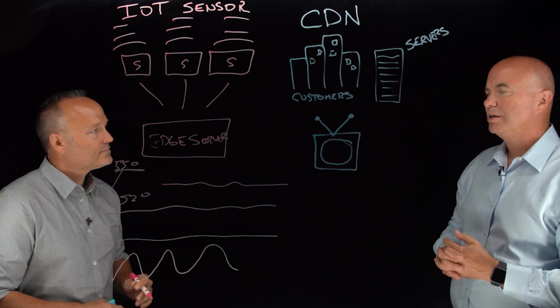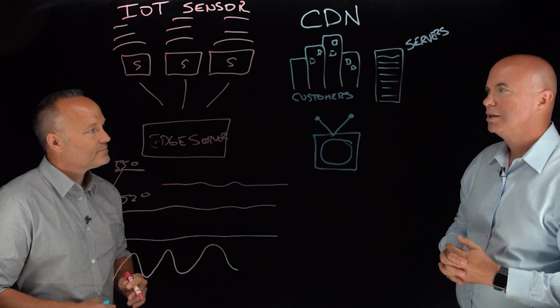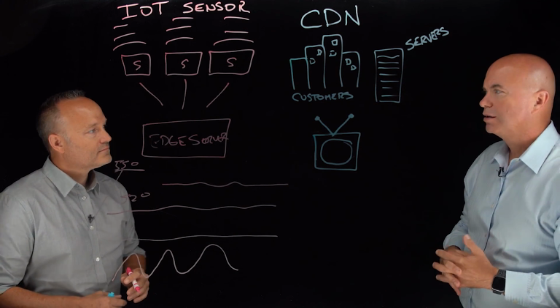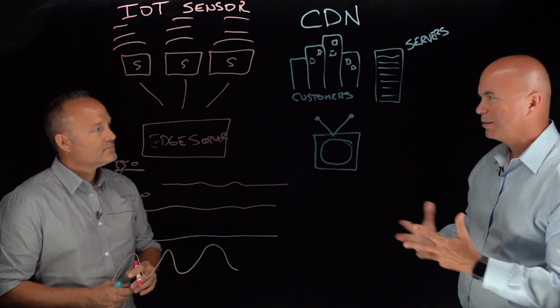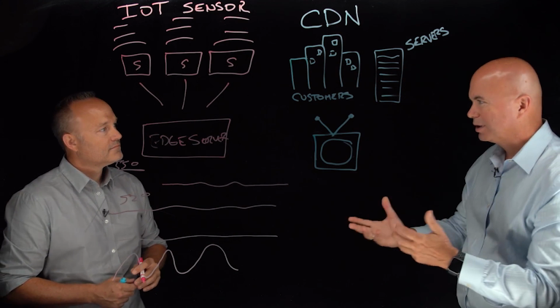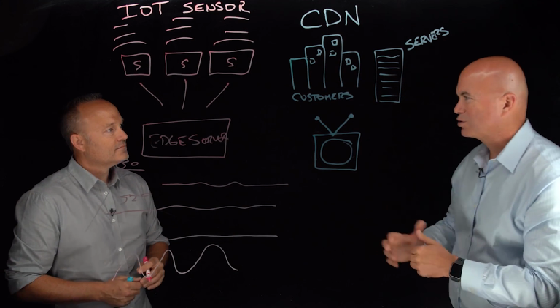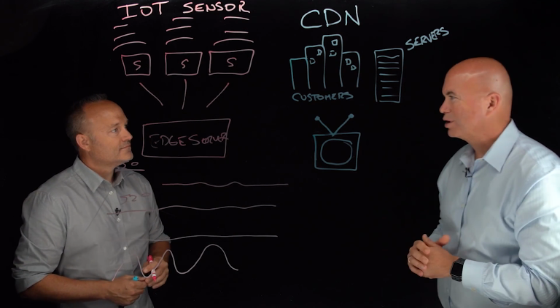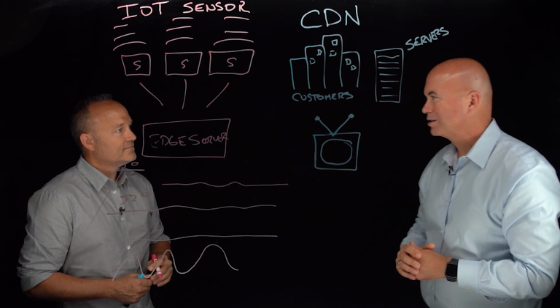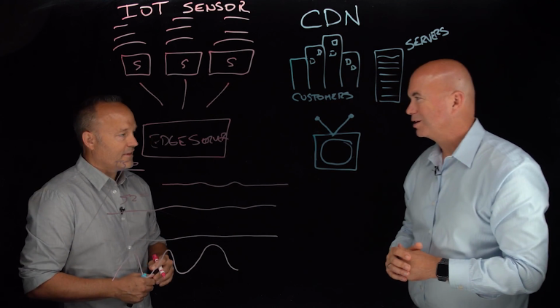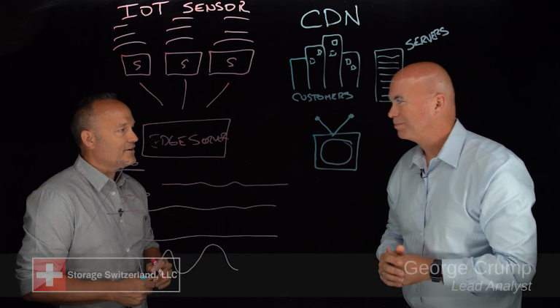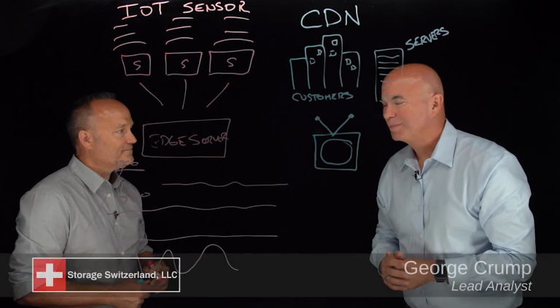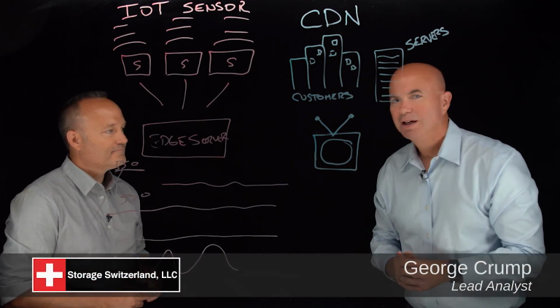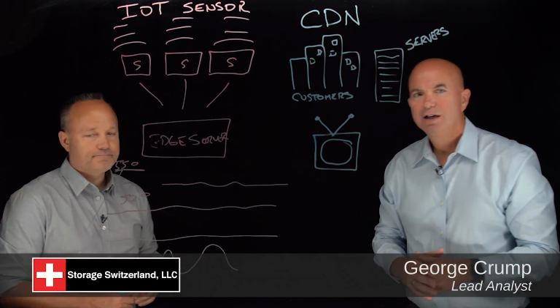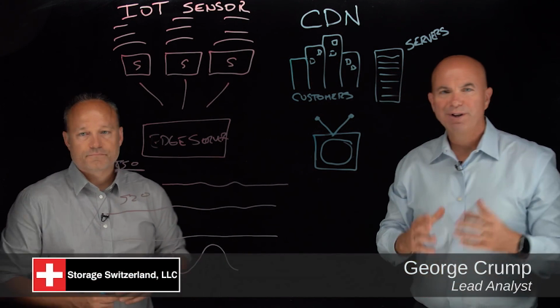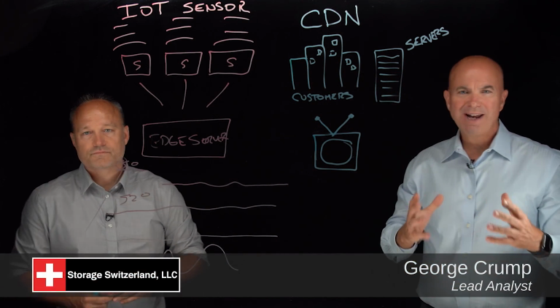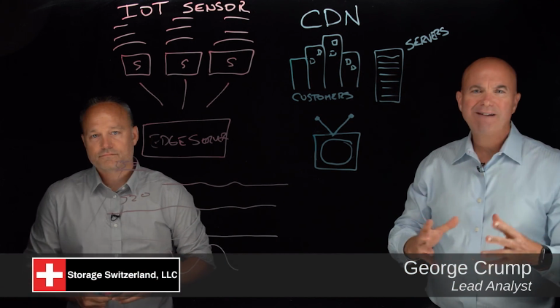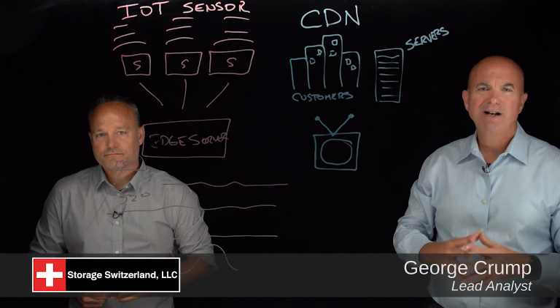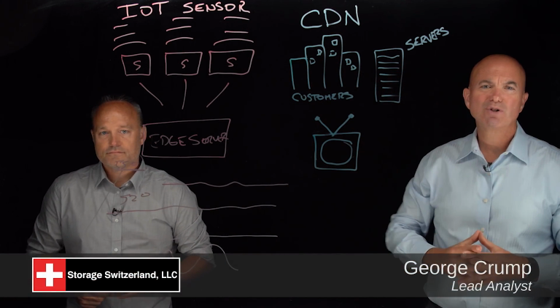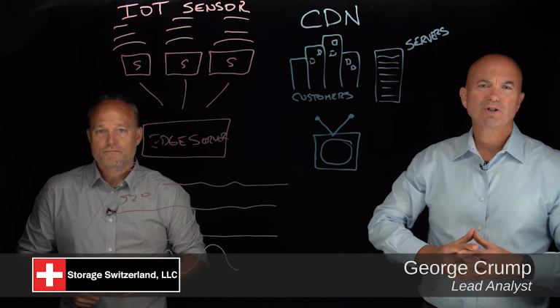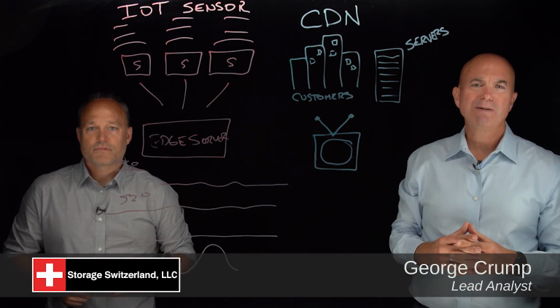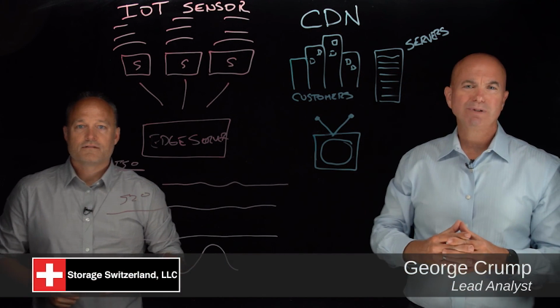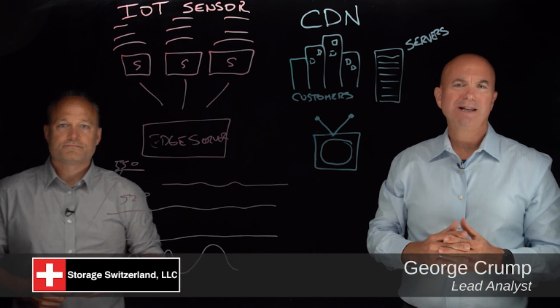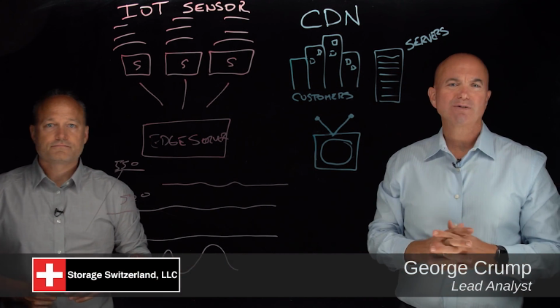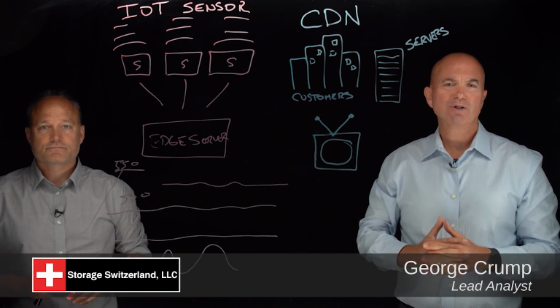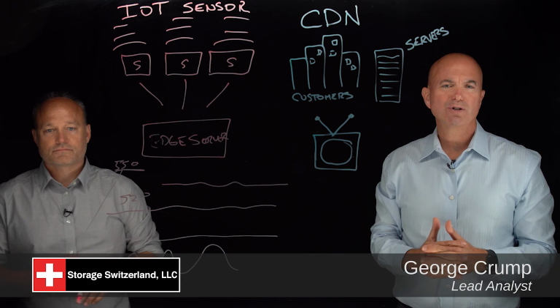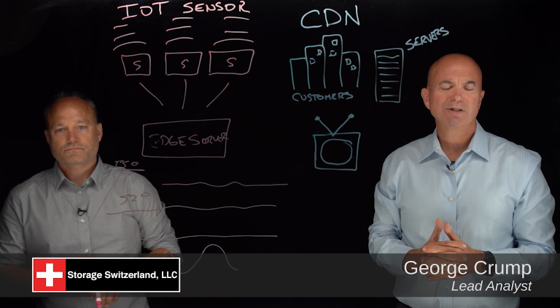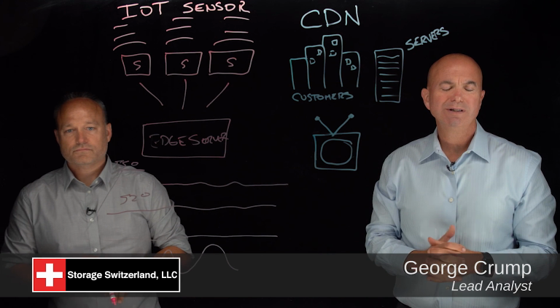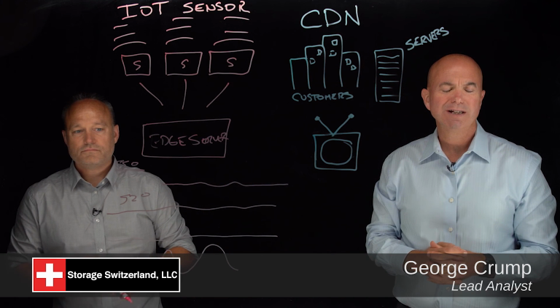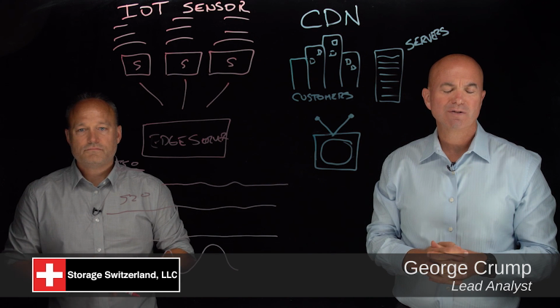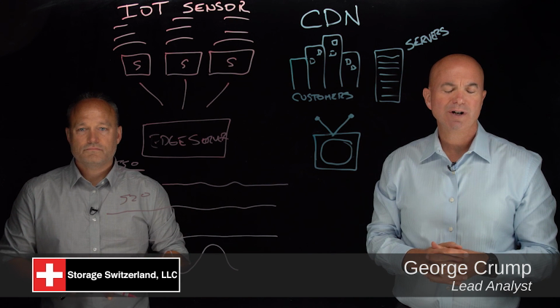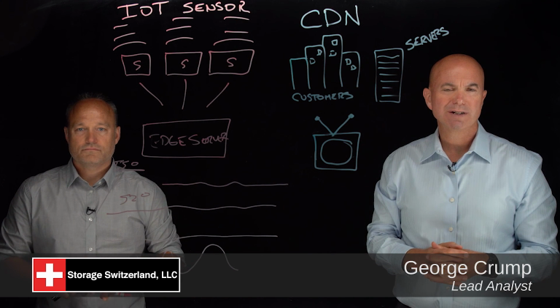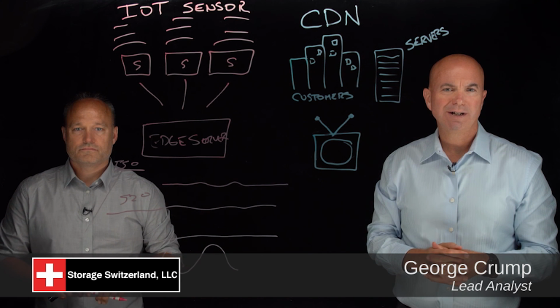Cameron, thanks for joining us today. Thank you. Well, there you have it. I'm George Crump, Lead Analyst for Storage Switzerland. Thanks for joining us today.